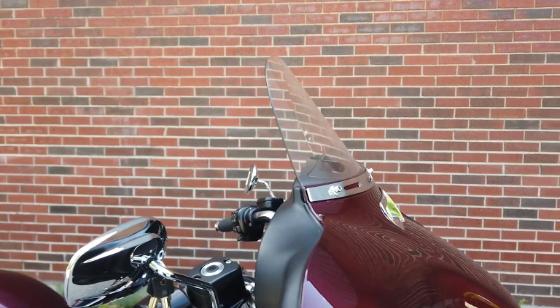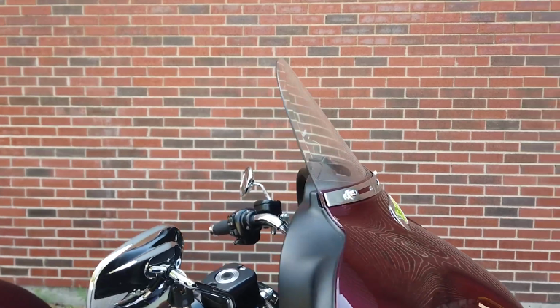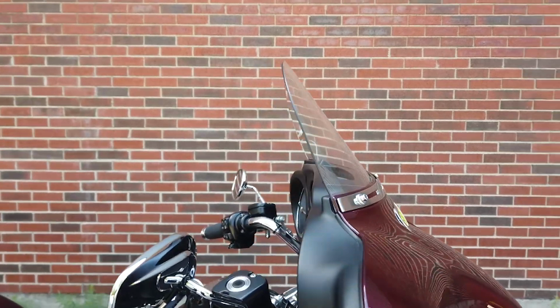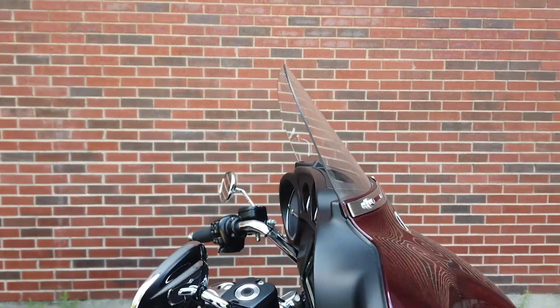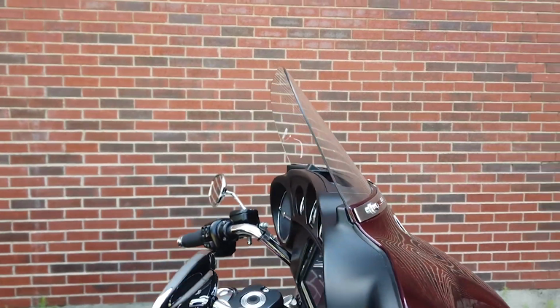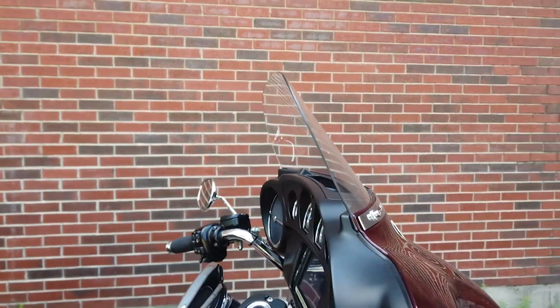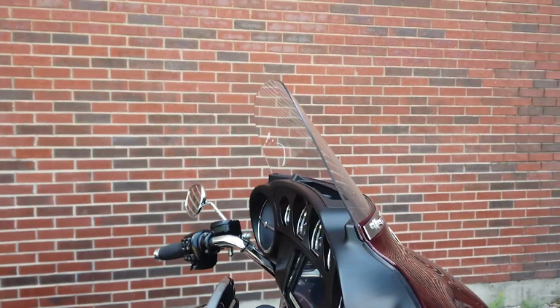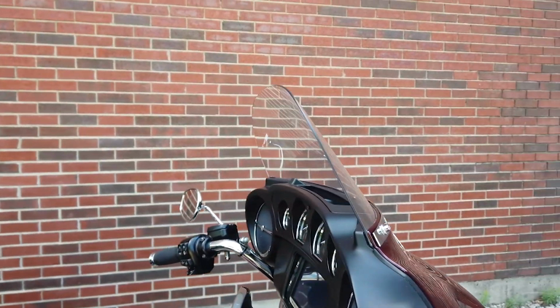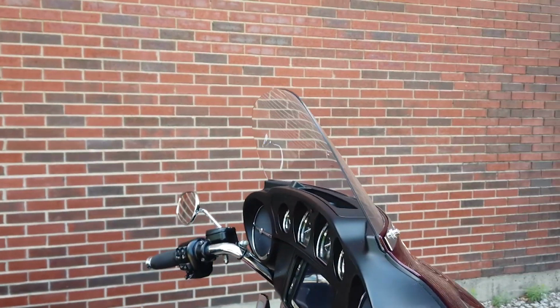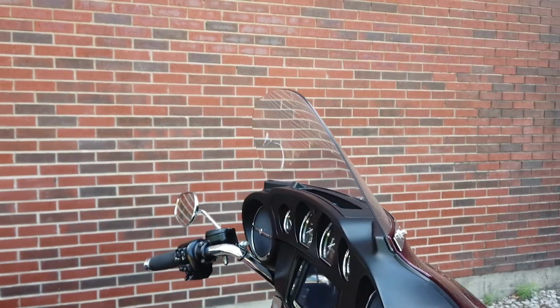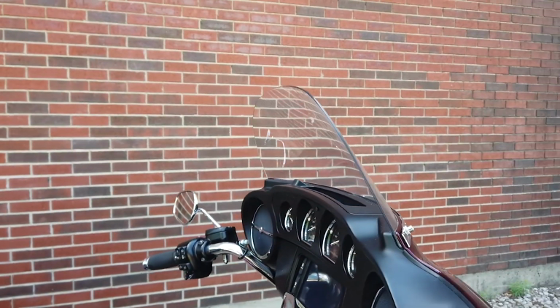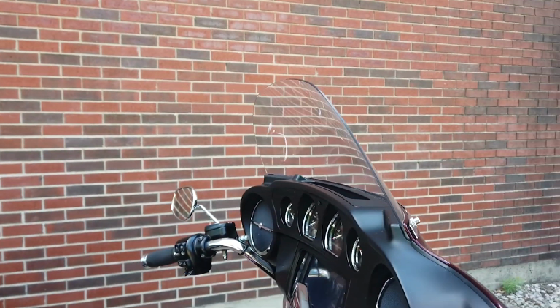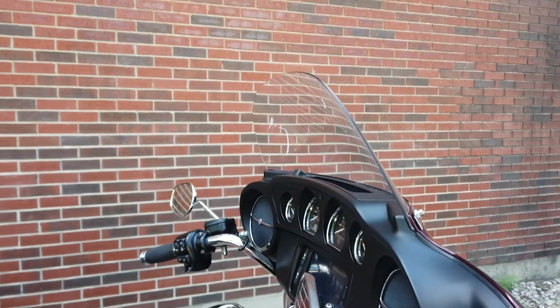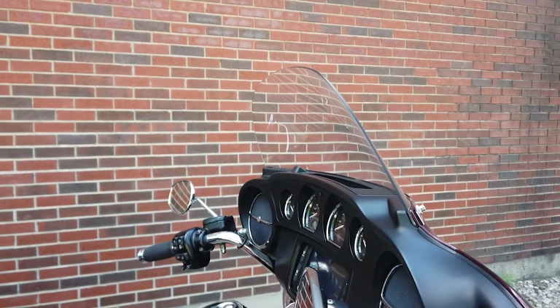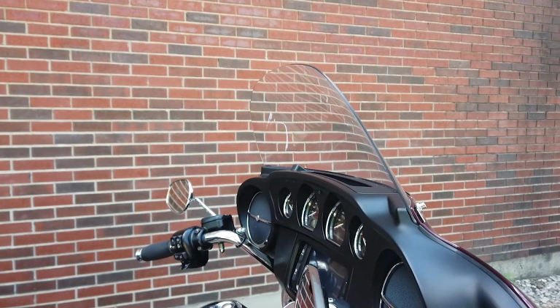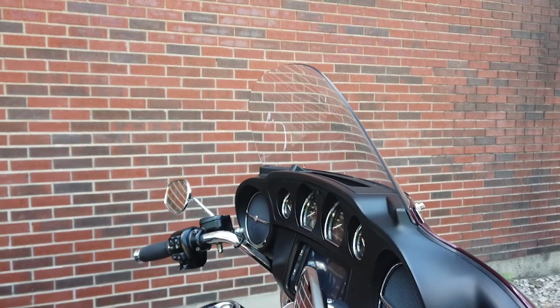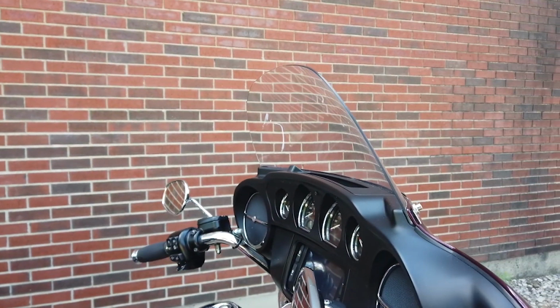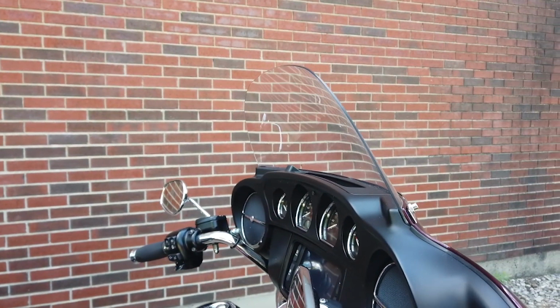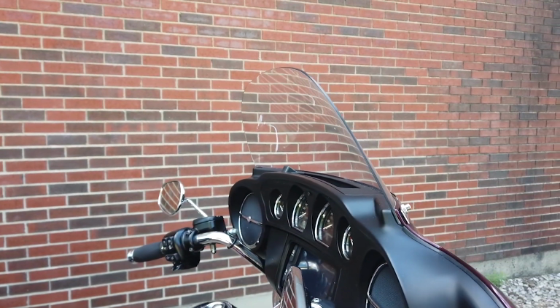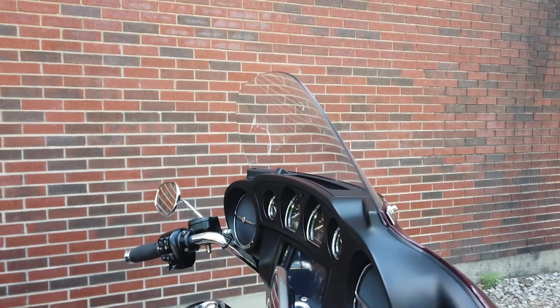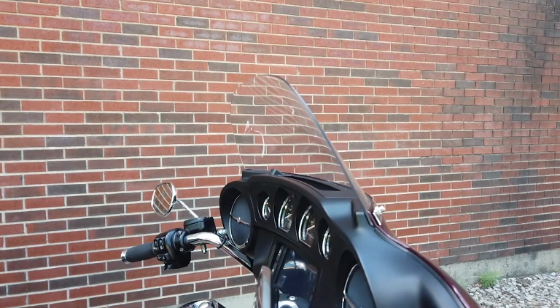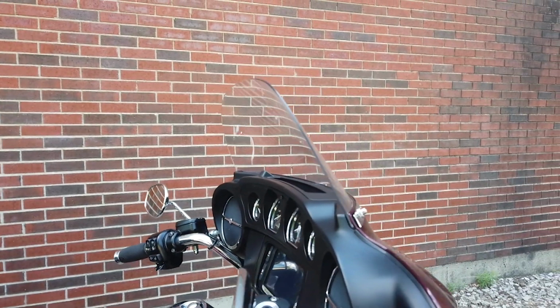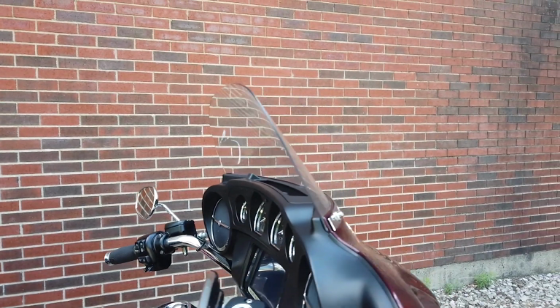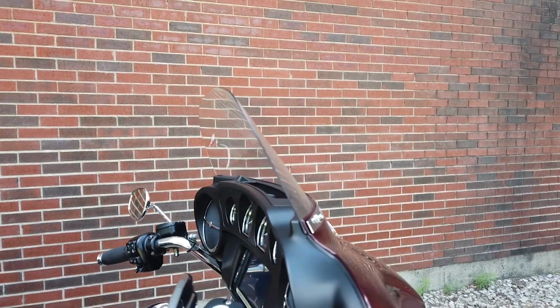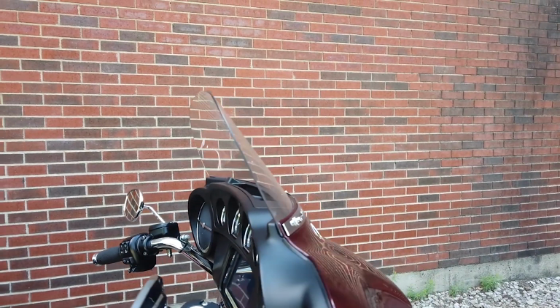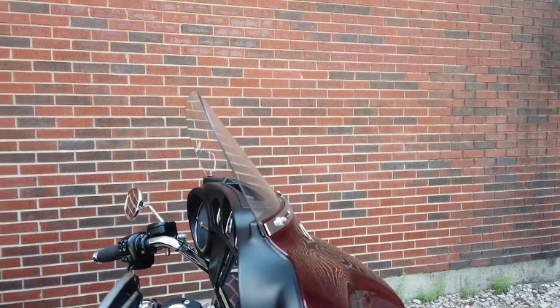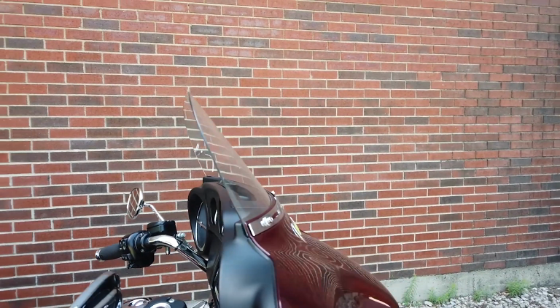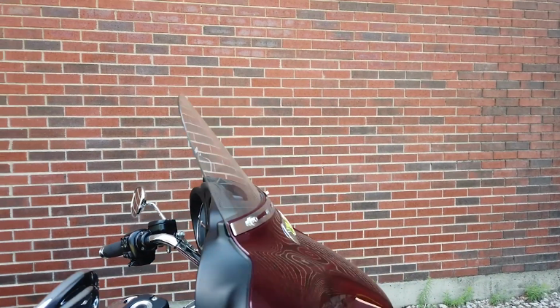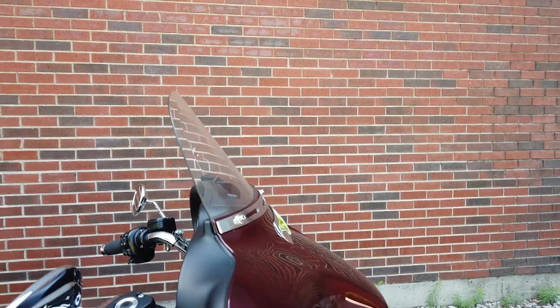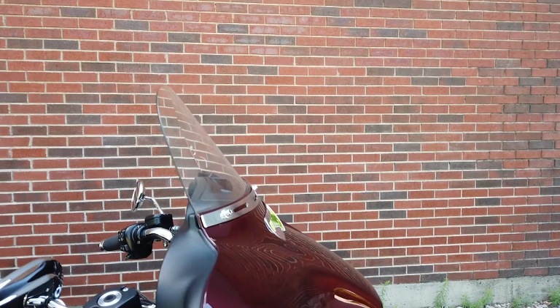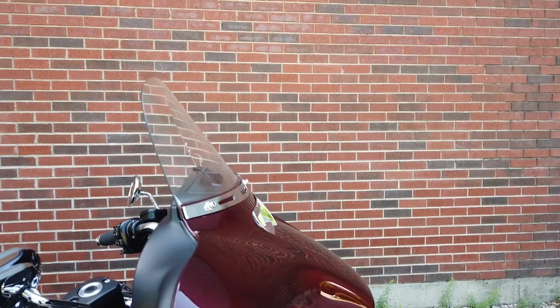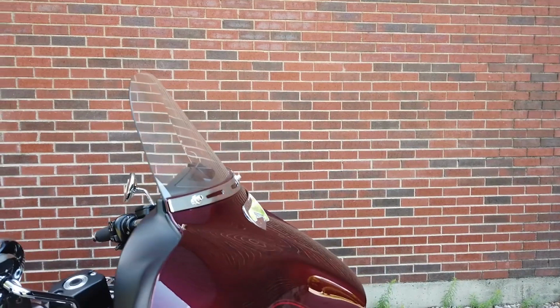From Harley, it comes equipped with cruise control, a multi-function four-speaker audio system, navigation, intercom, and reverse.